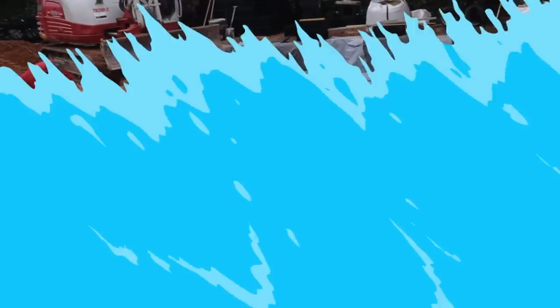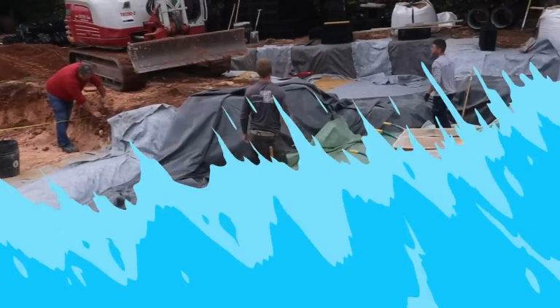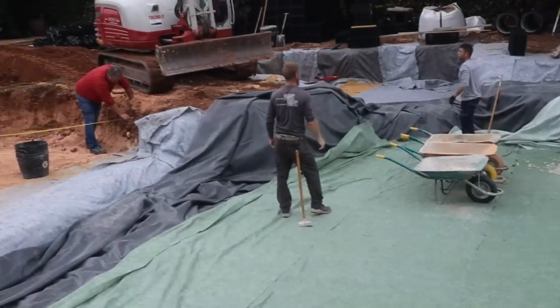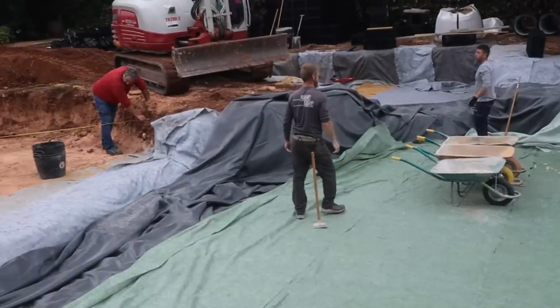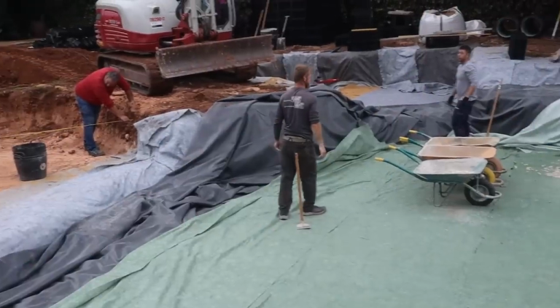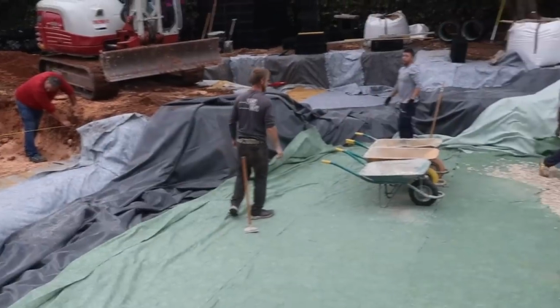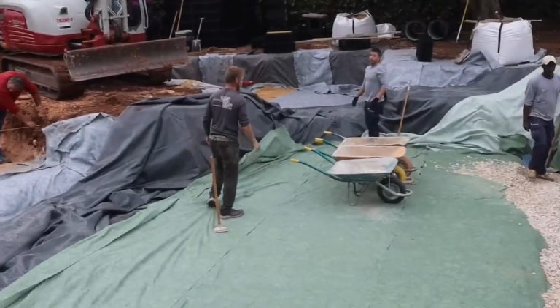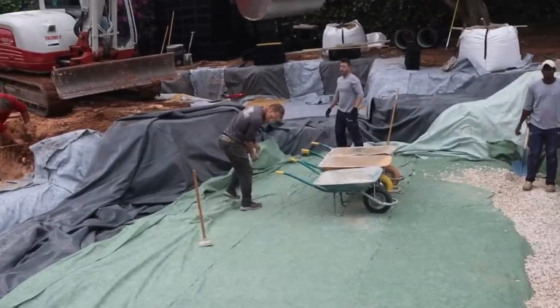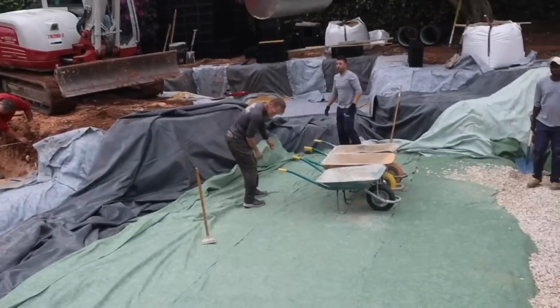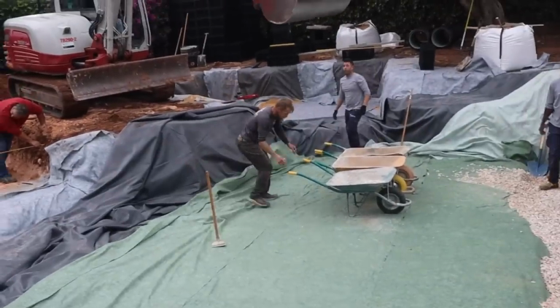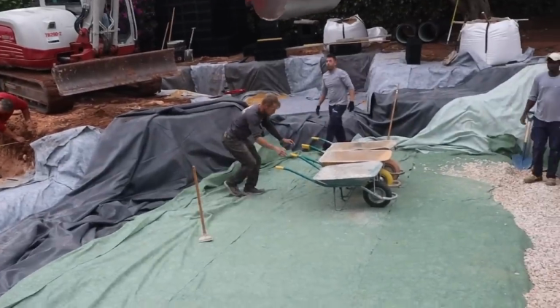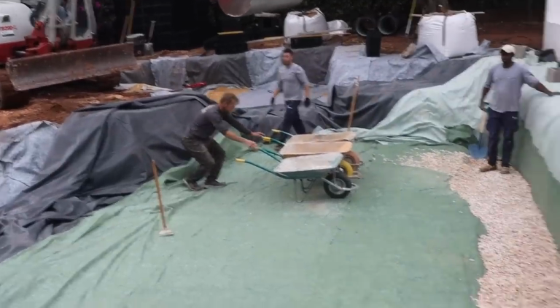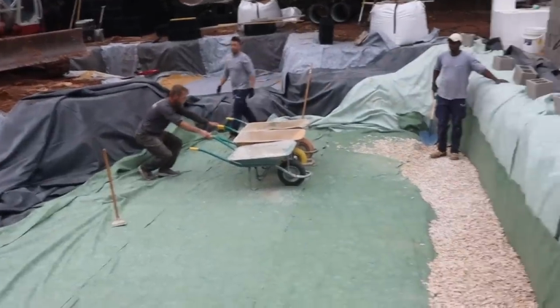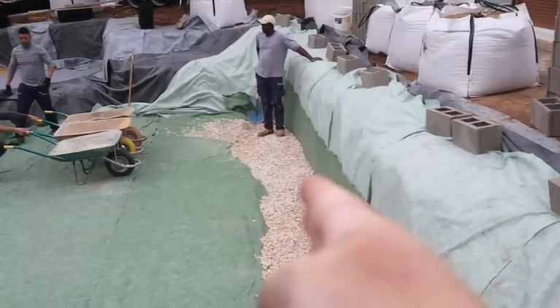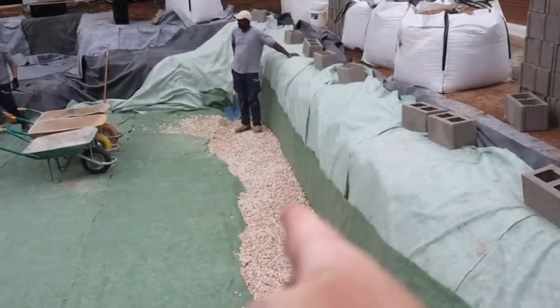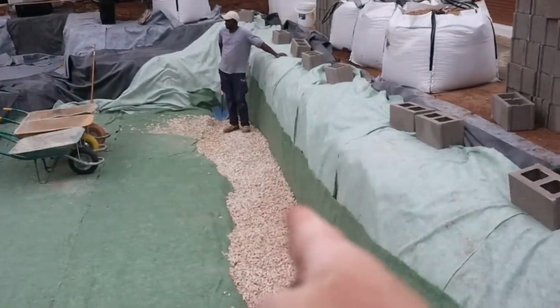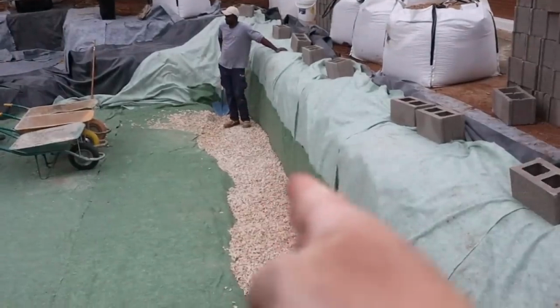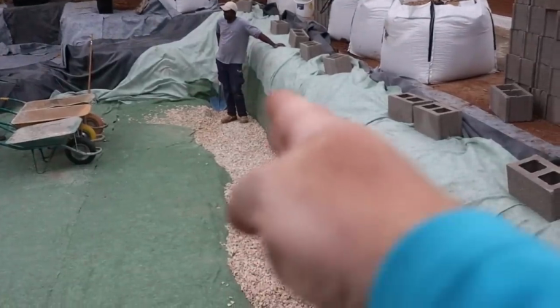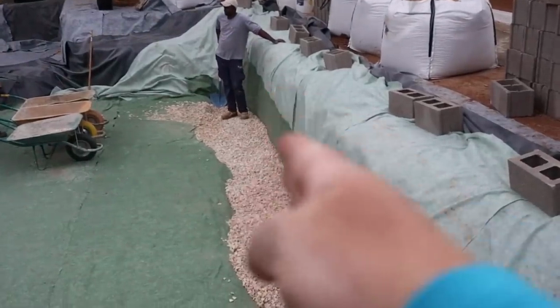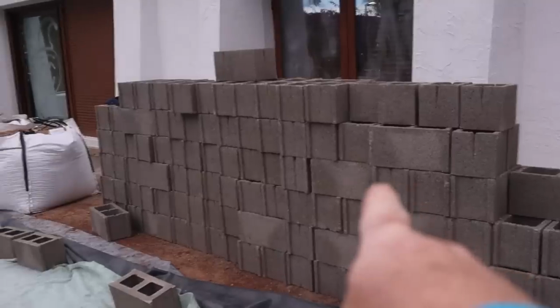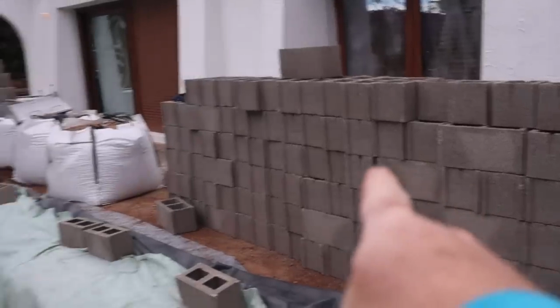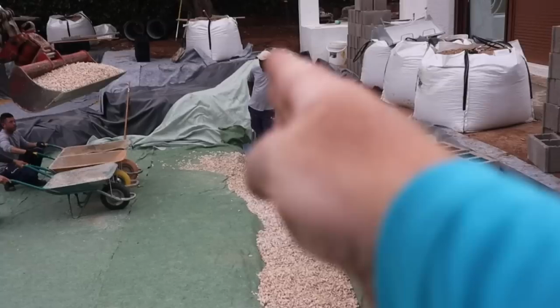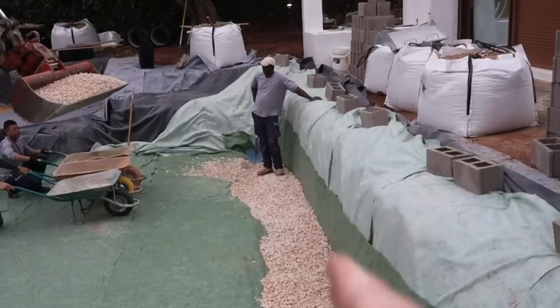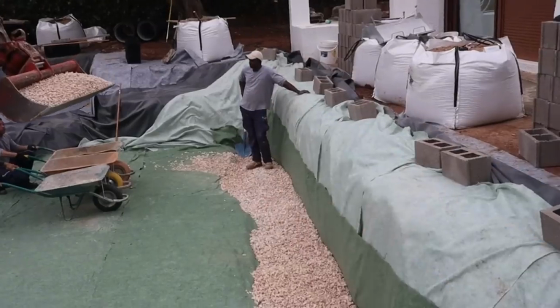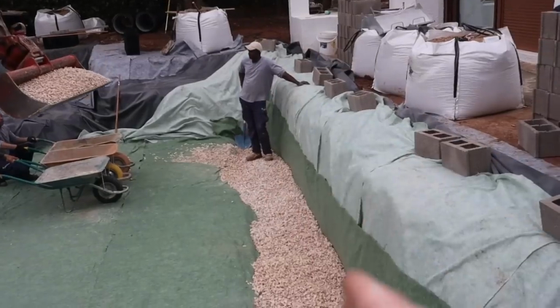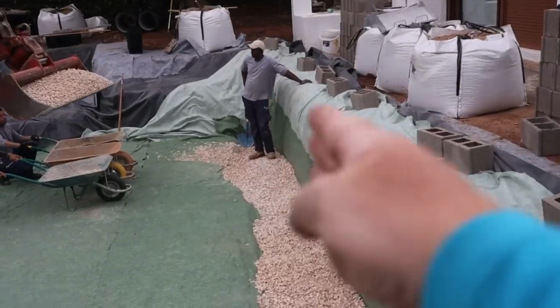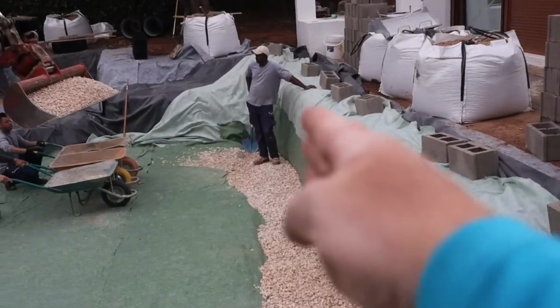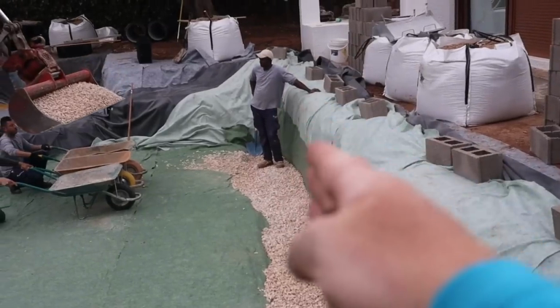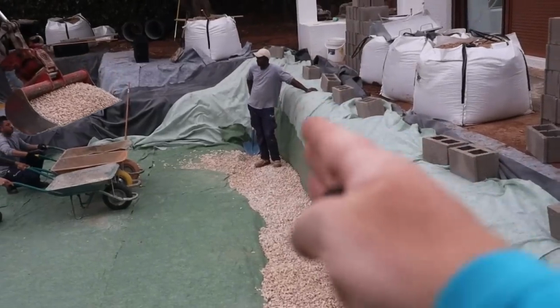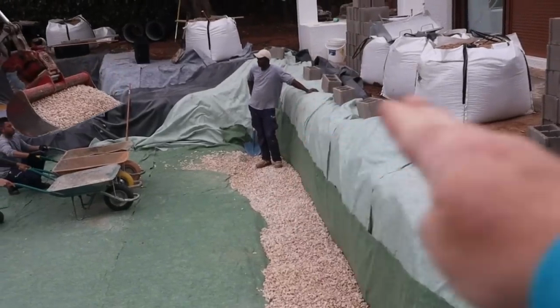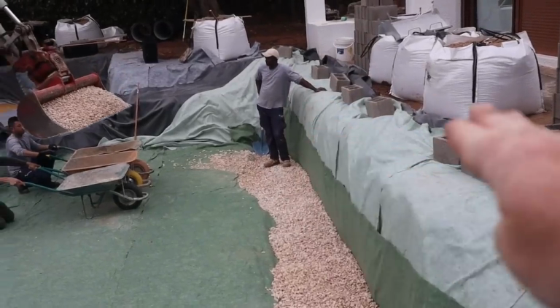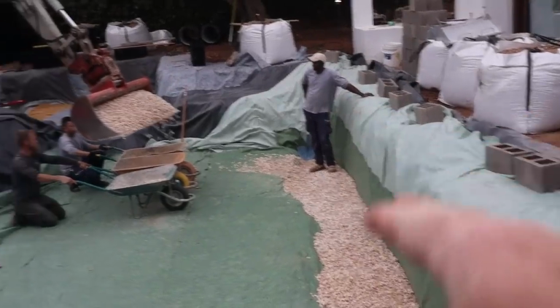Alright, liner's in. Fabric over the top. We're getting gravel in for our block wall that's going to support the deck.